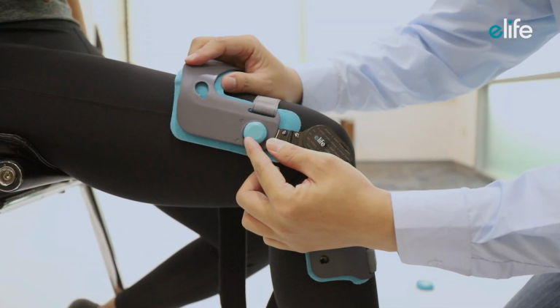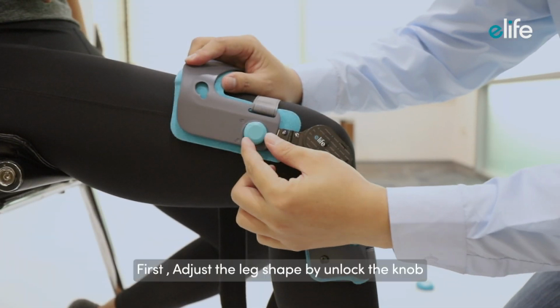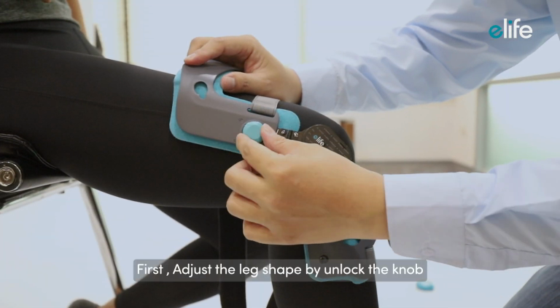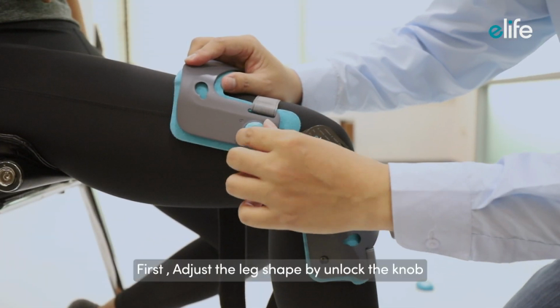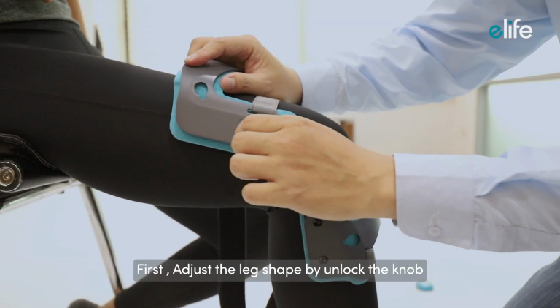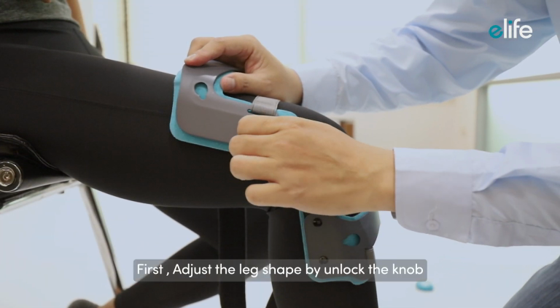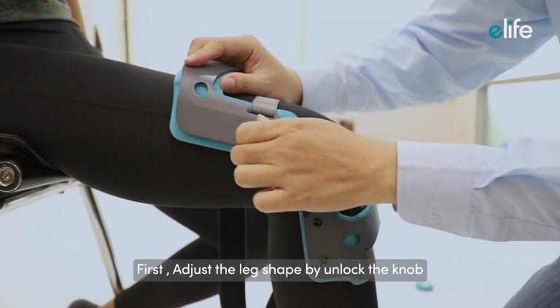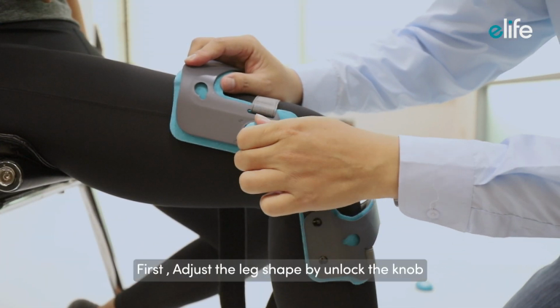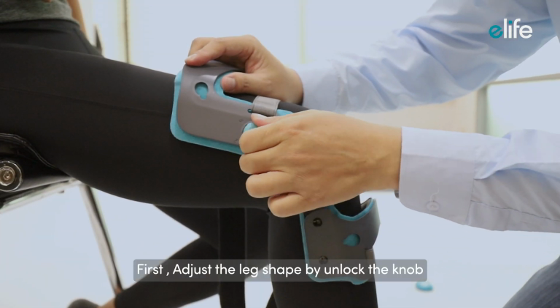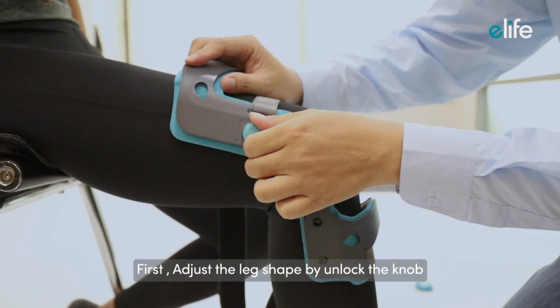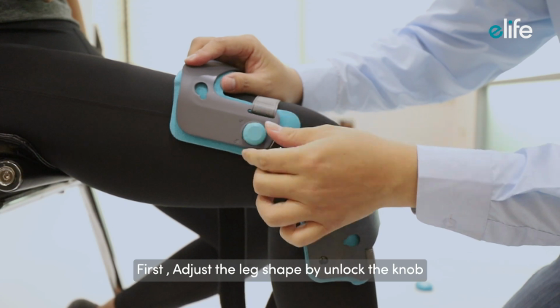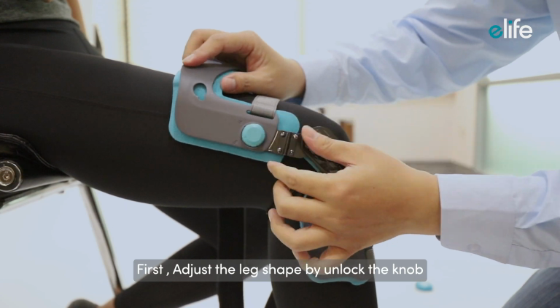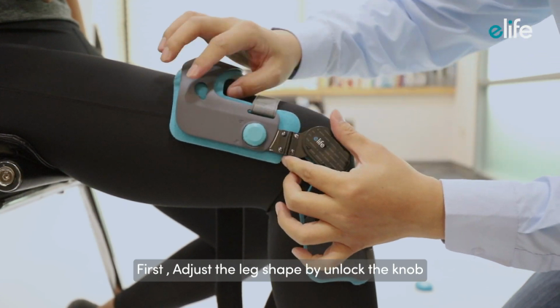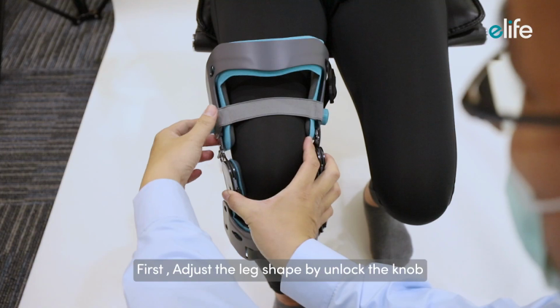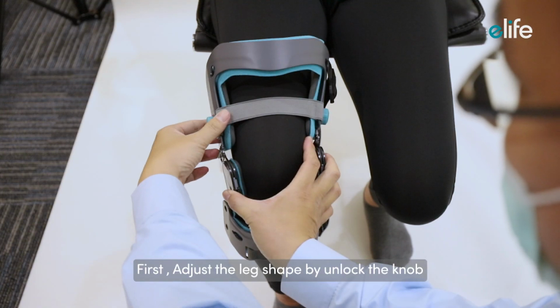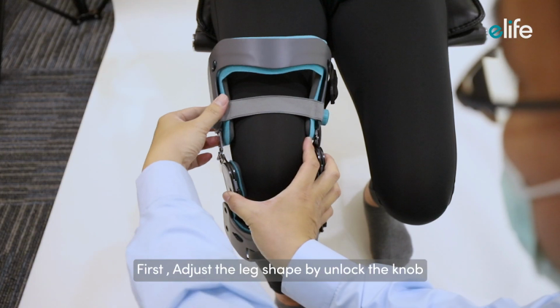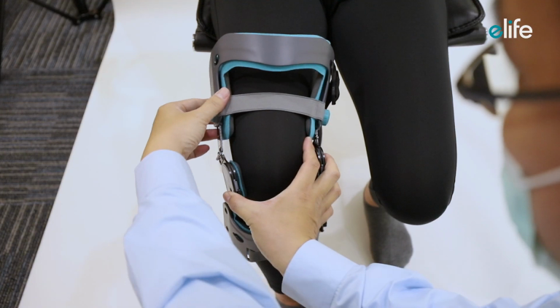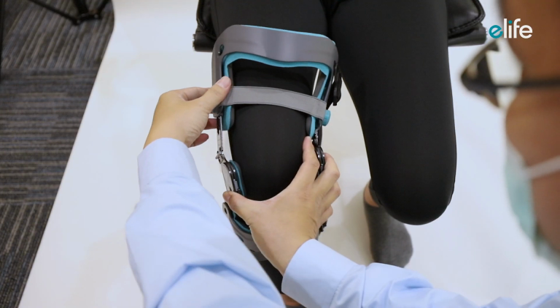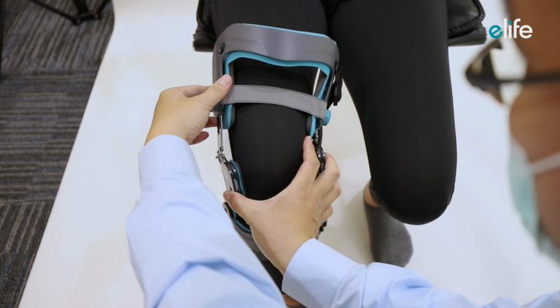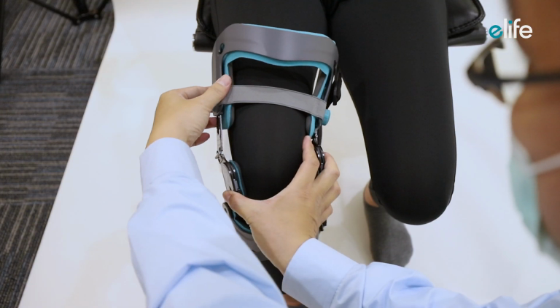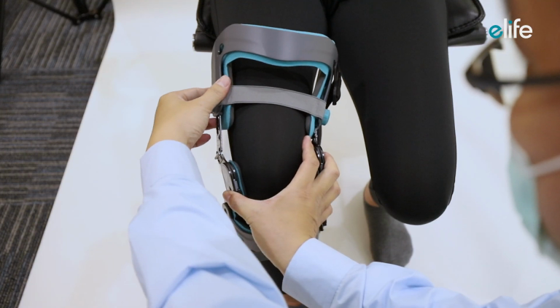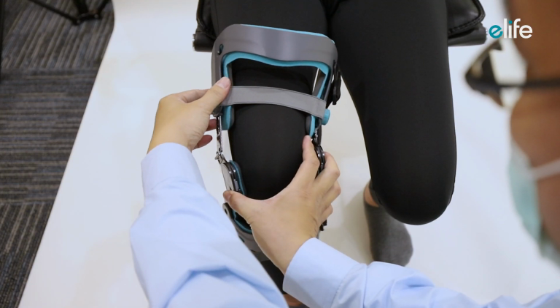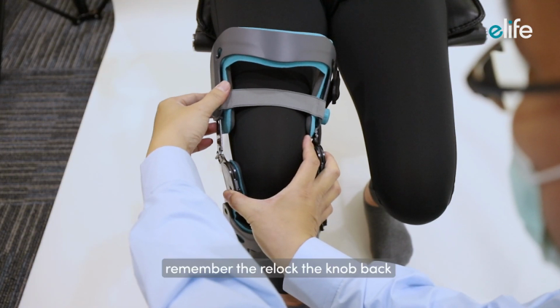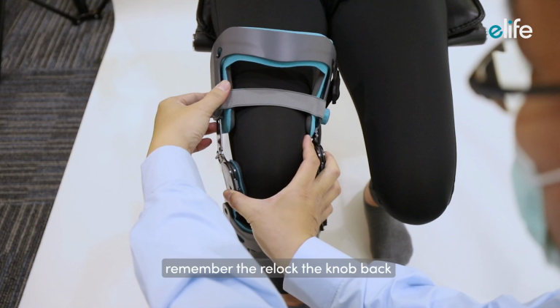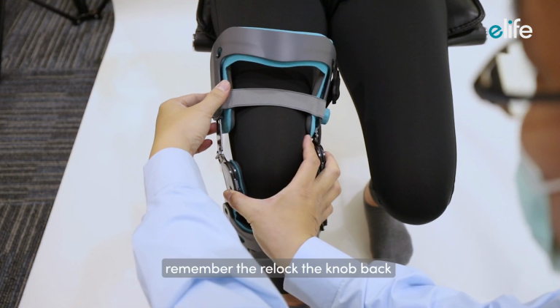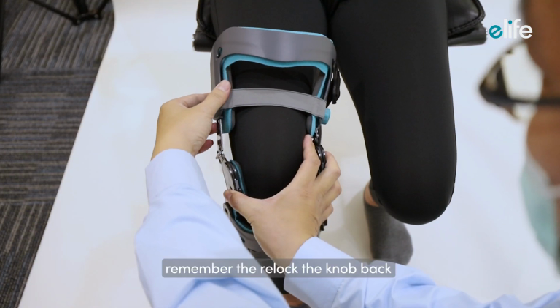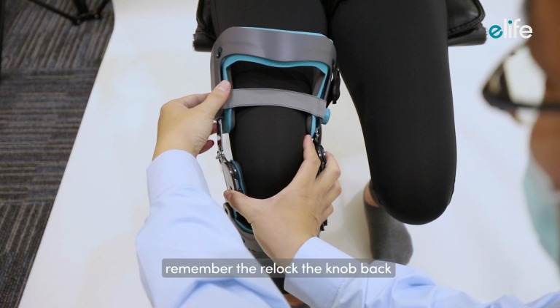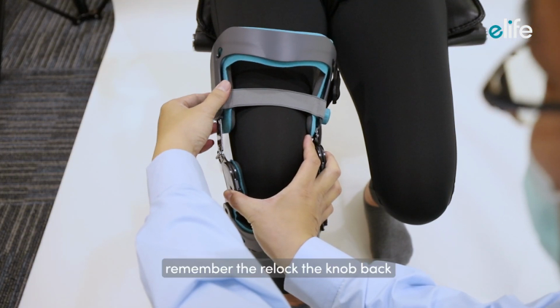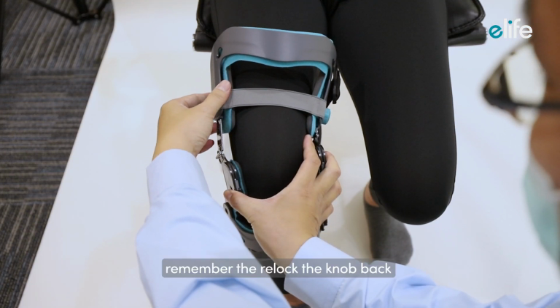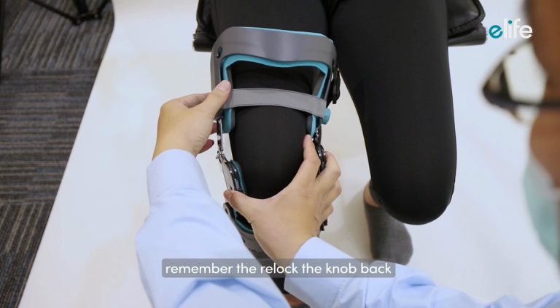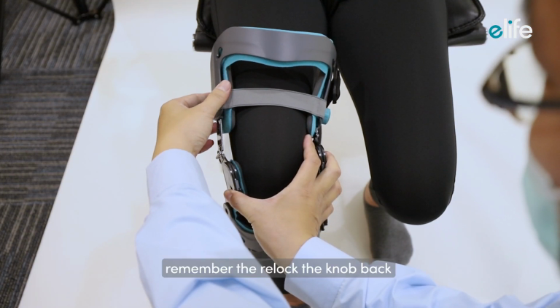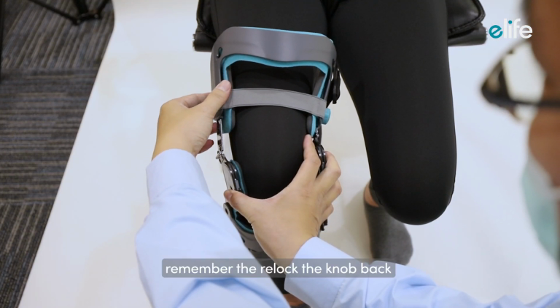First, adjust the leg shape by unlocking the knob. Remember to relock the knob back.